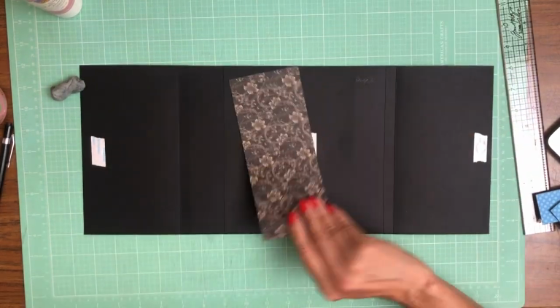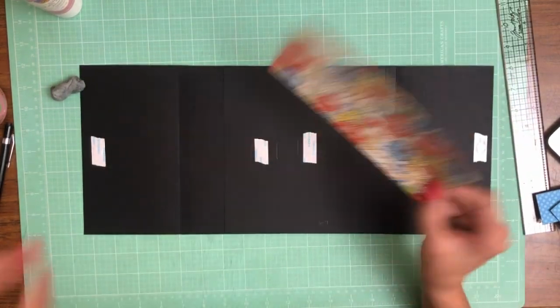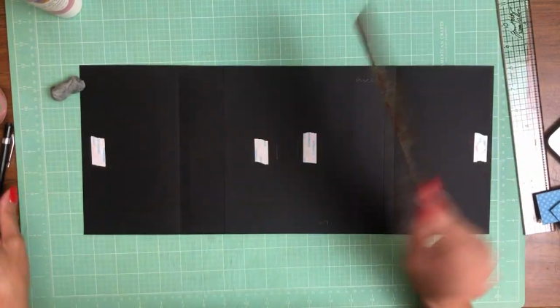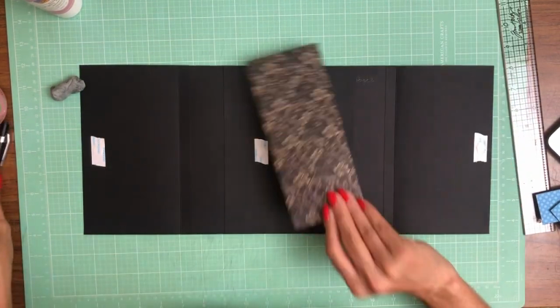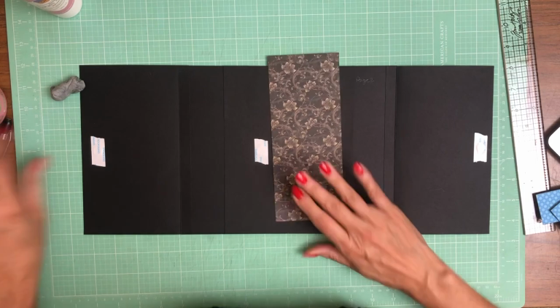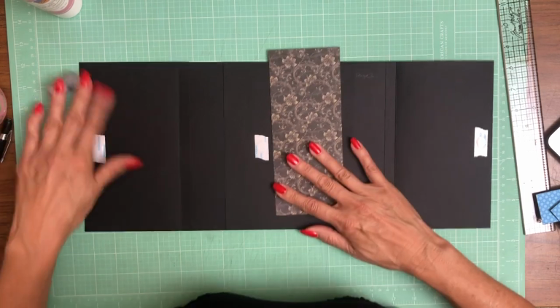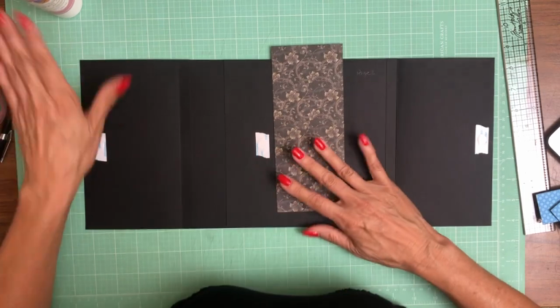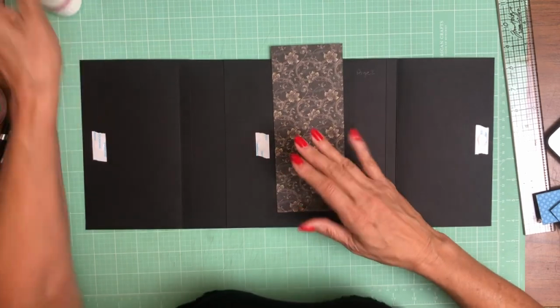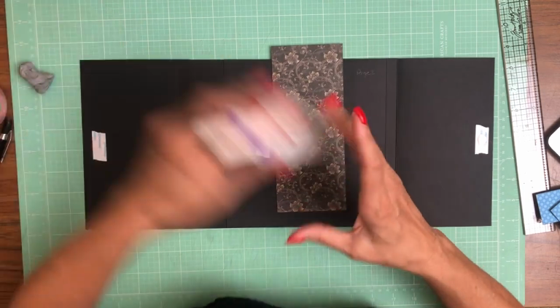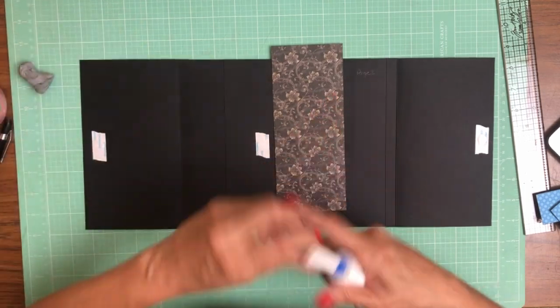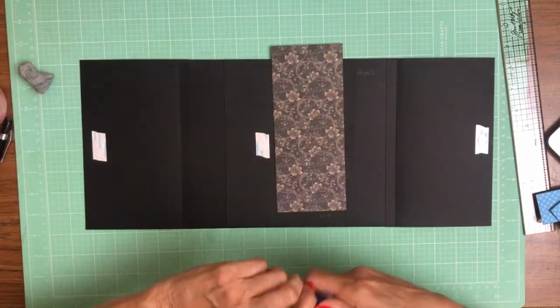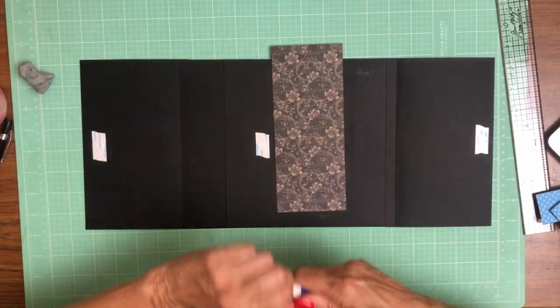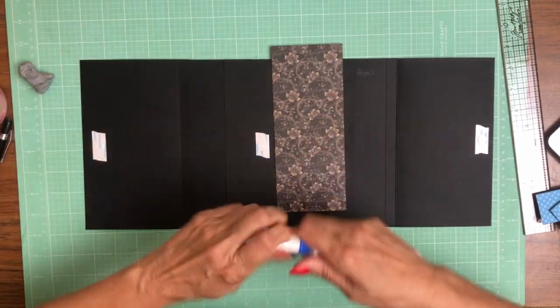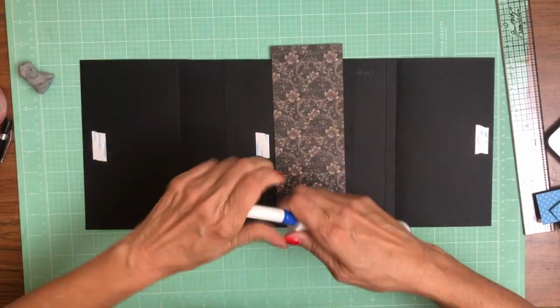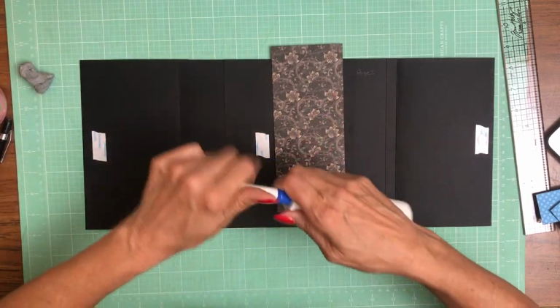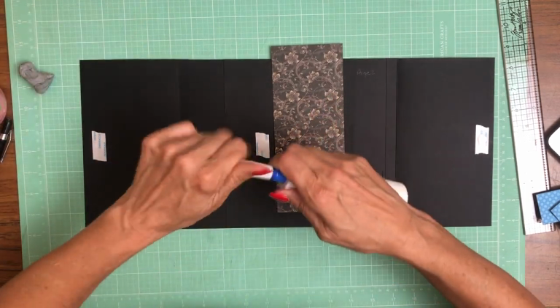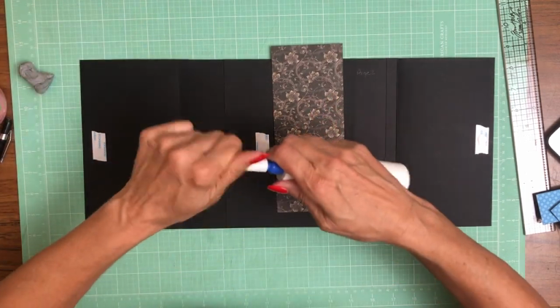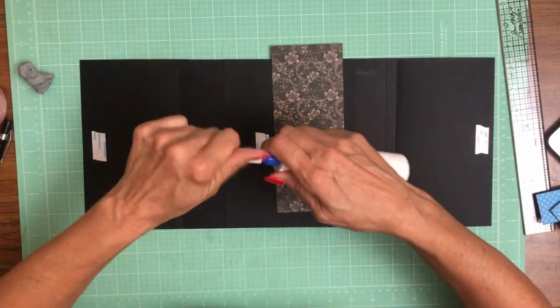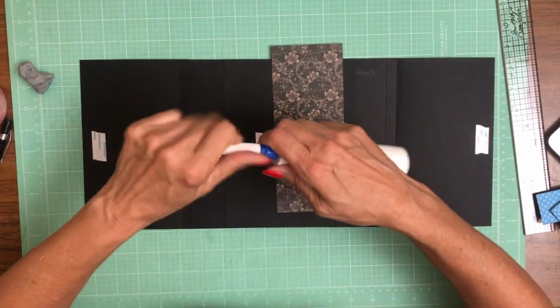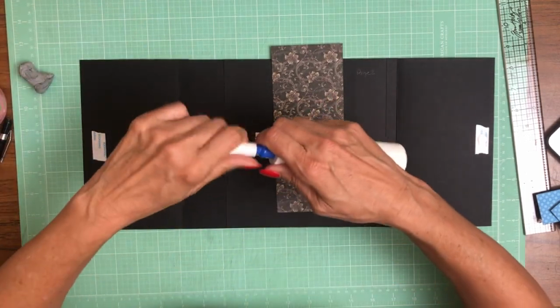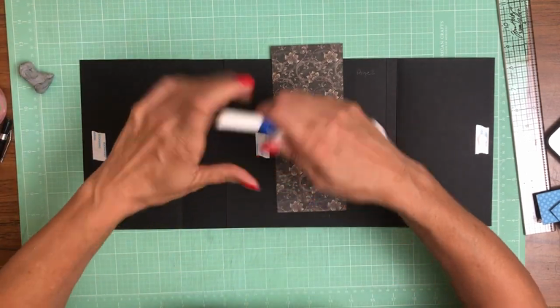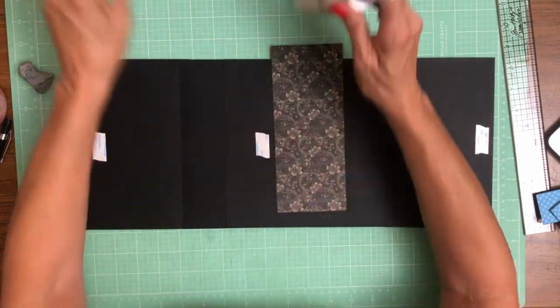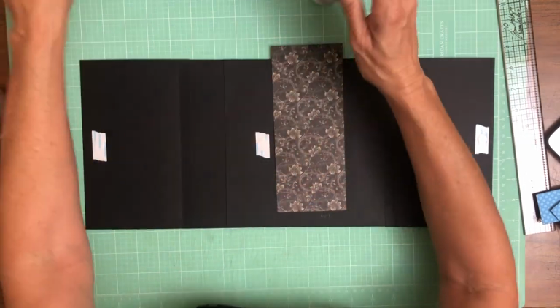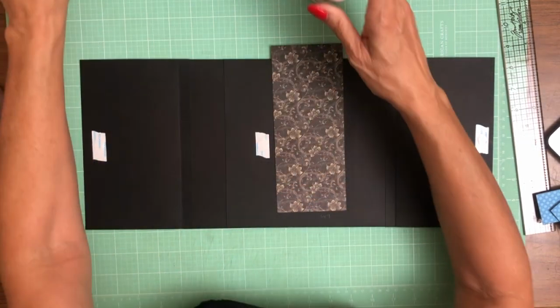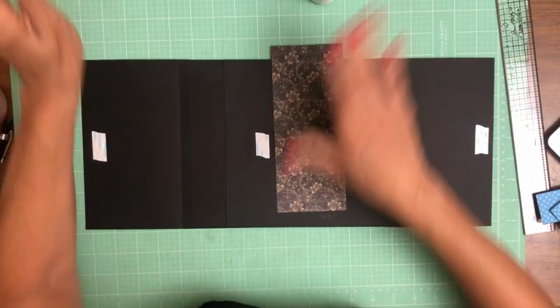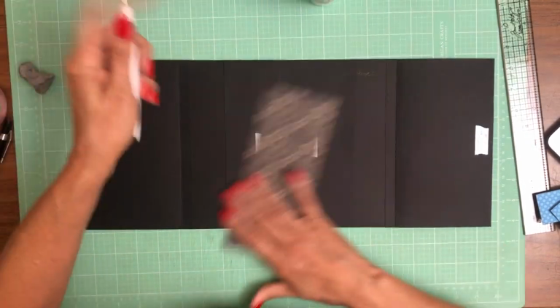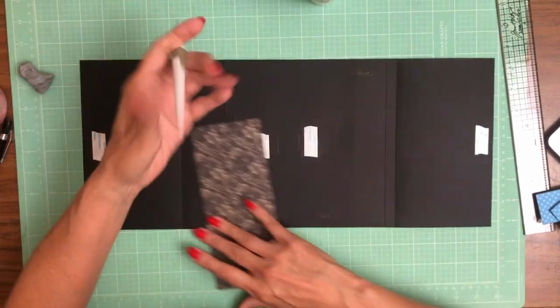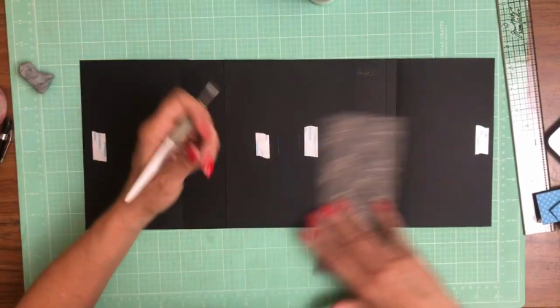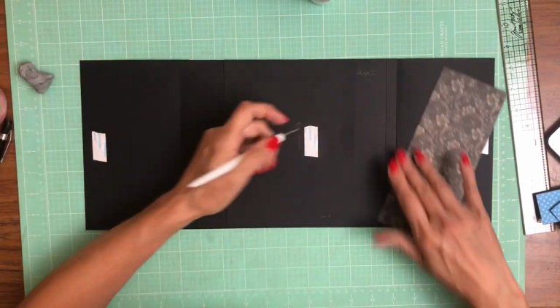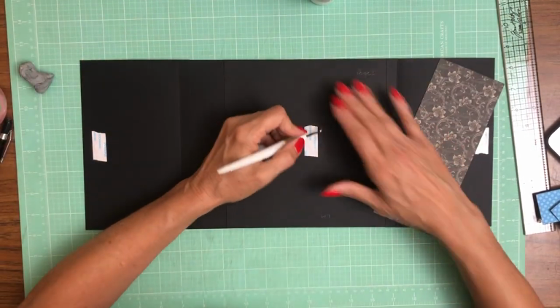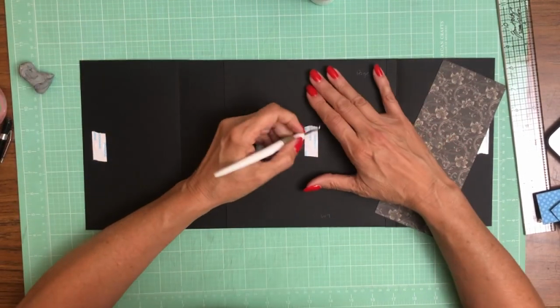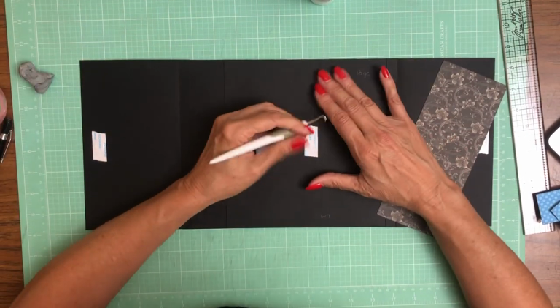So I've already inked the edges. I'll get some glue on here and take off my tape.